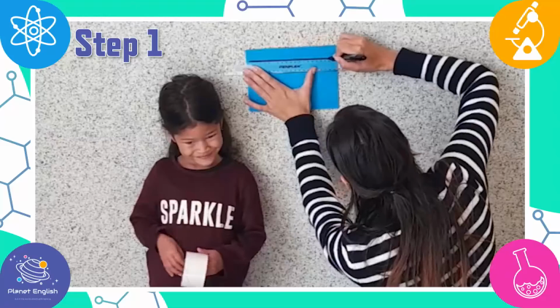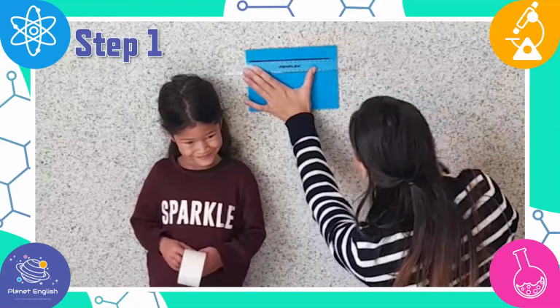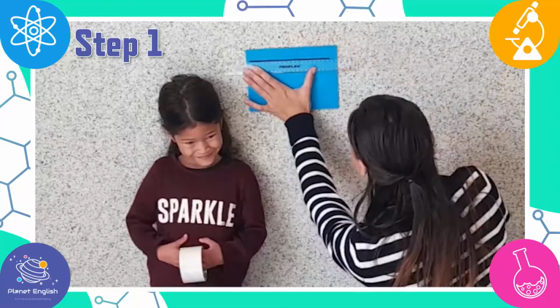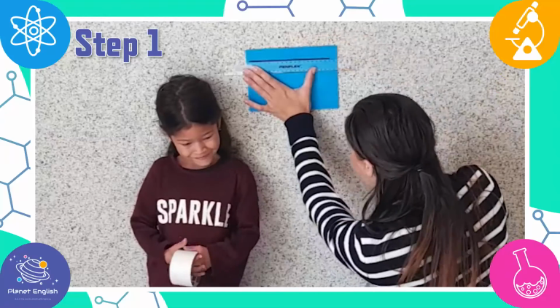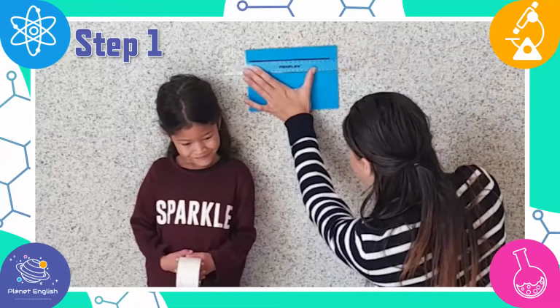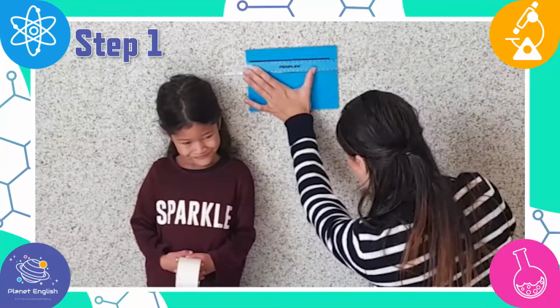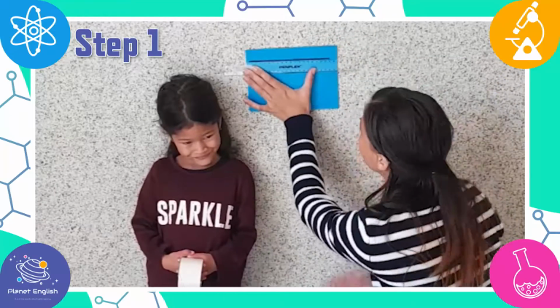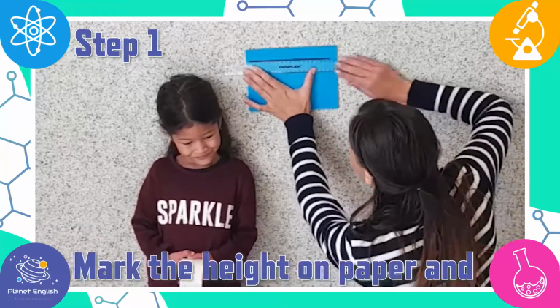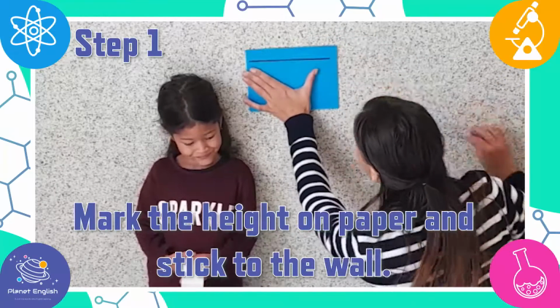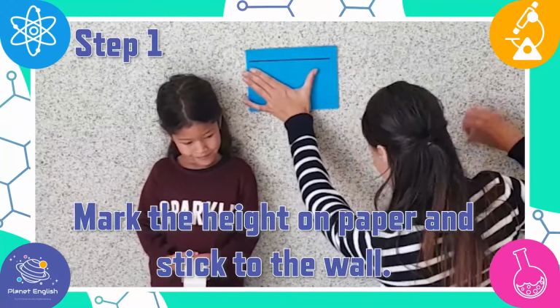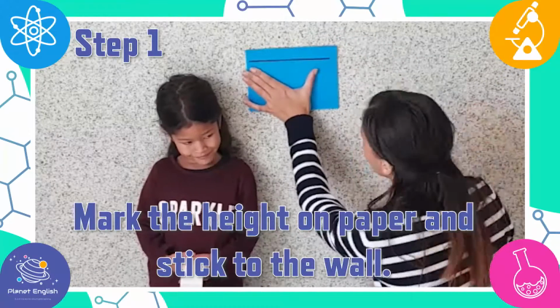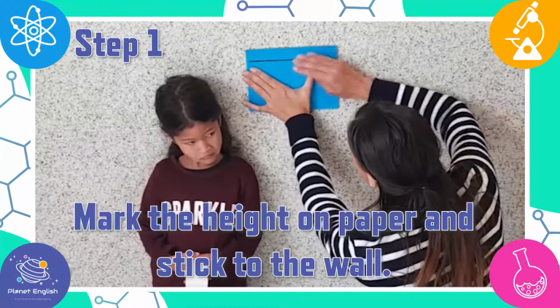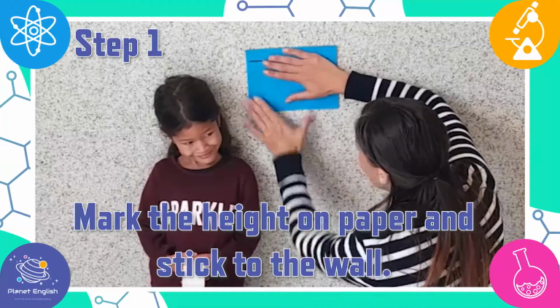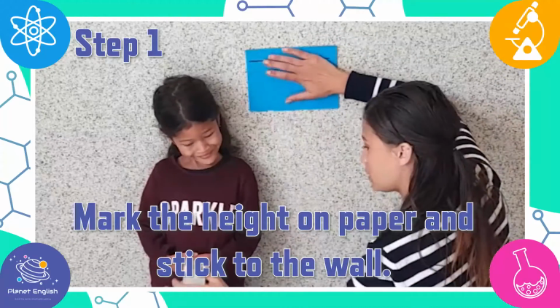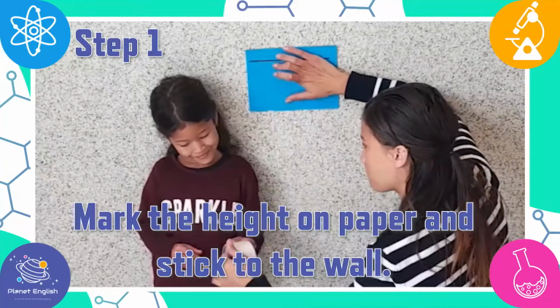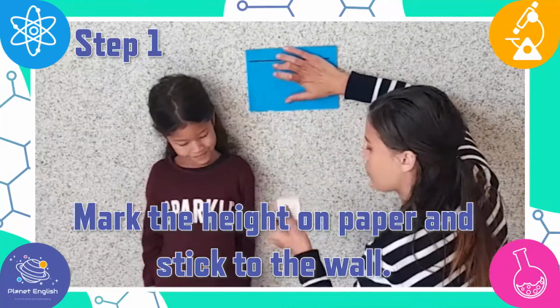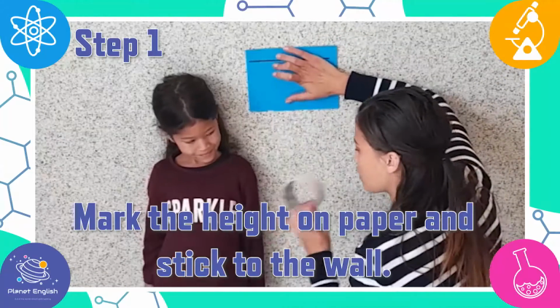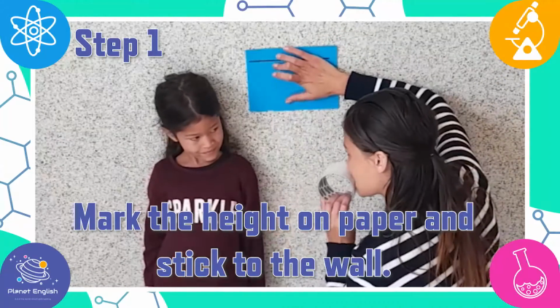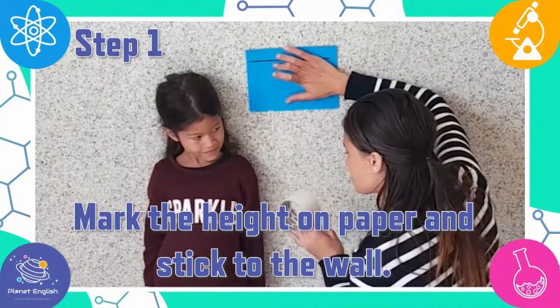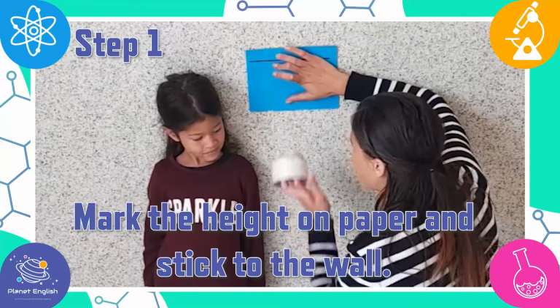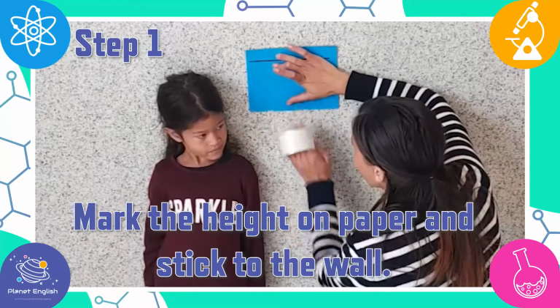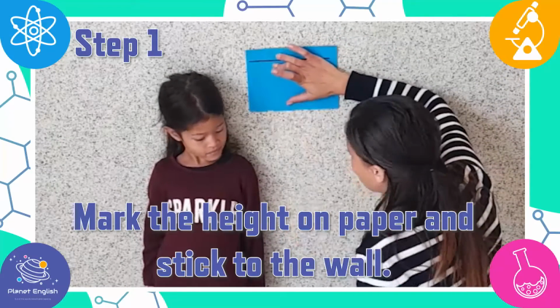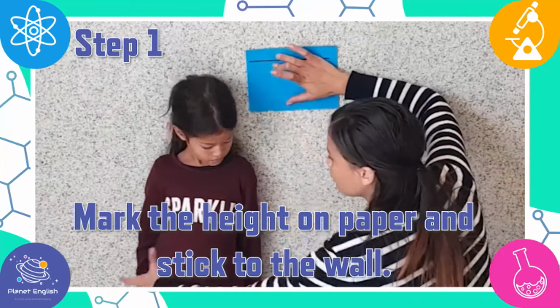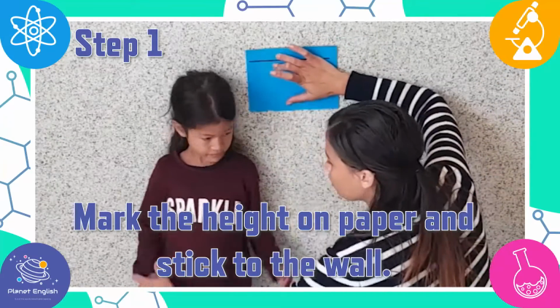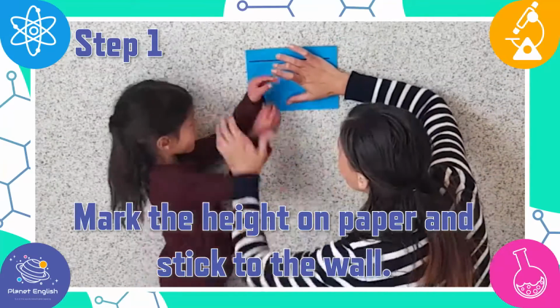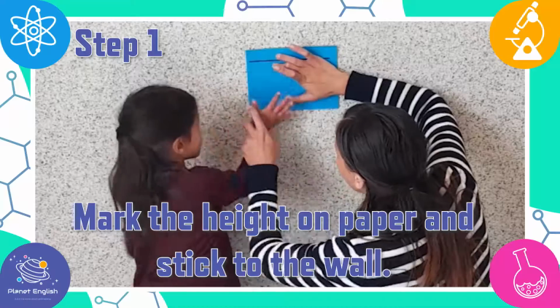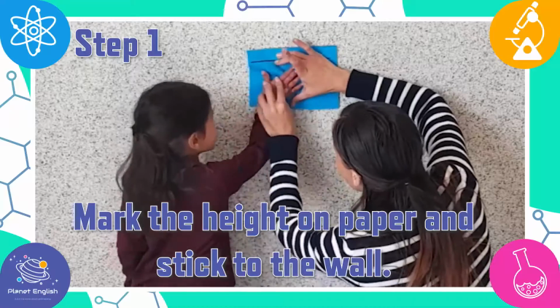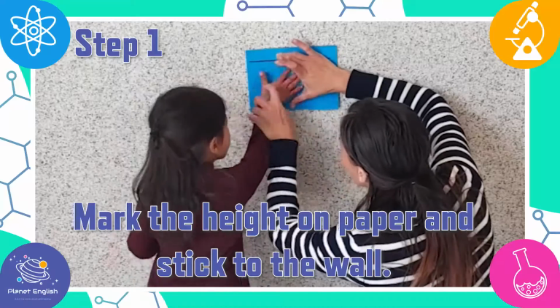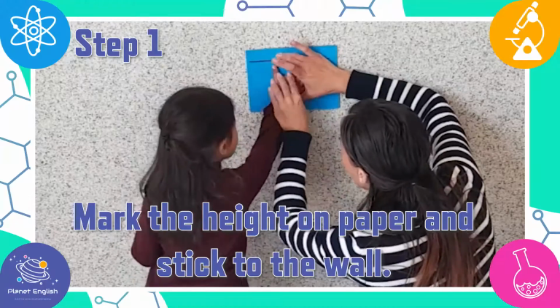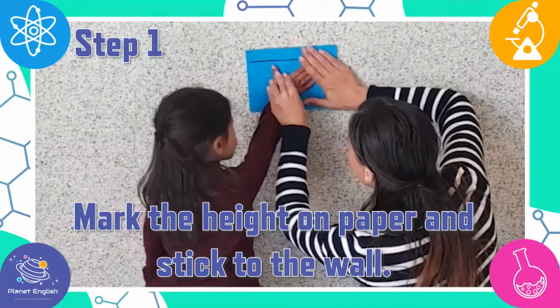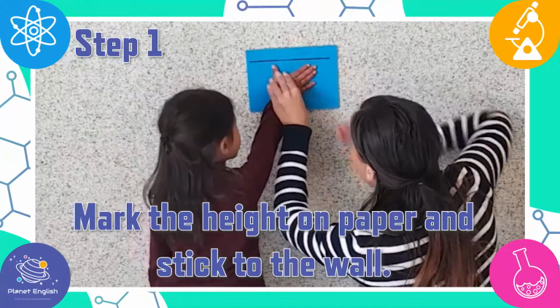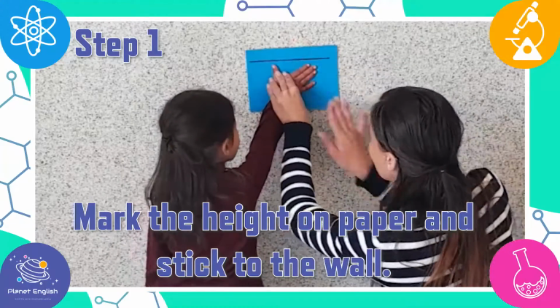Step one. First I'm going to mark Tatiana's height on a piece of paper, then stick it to the wall.